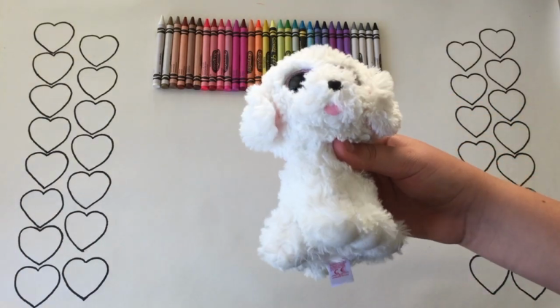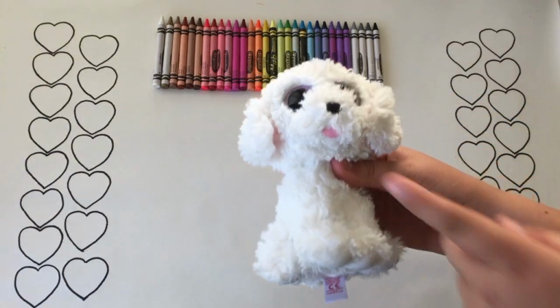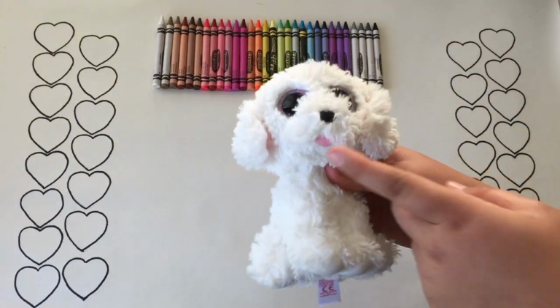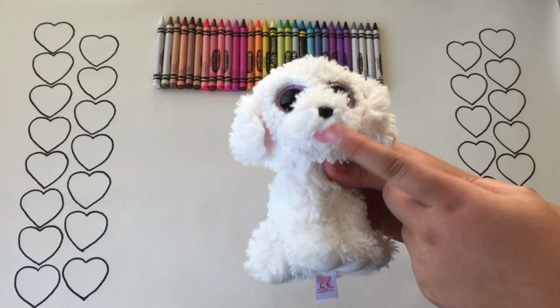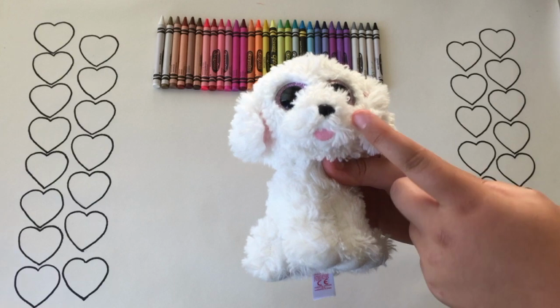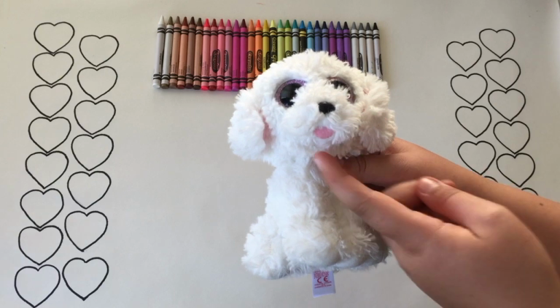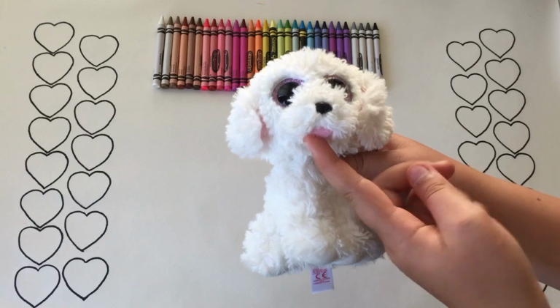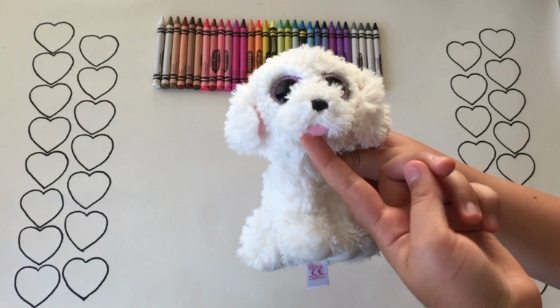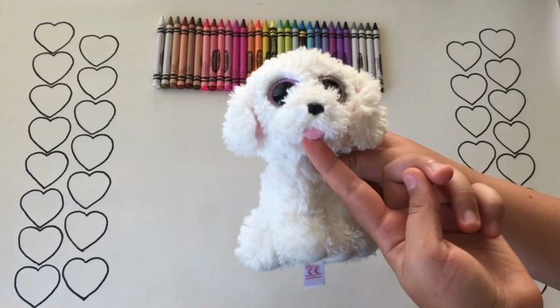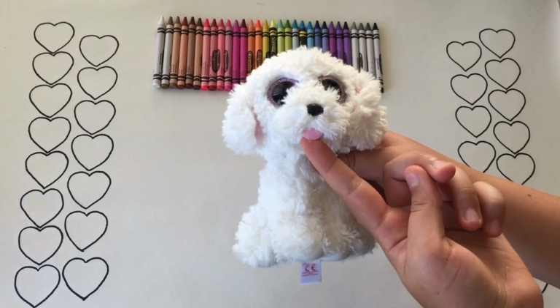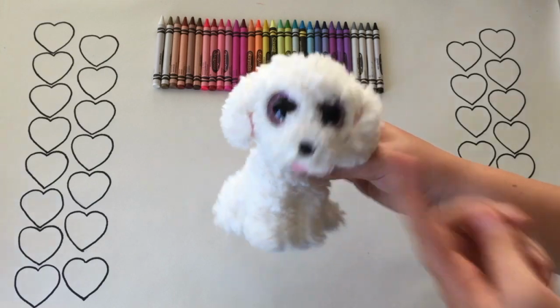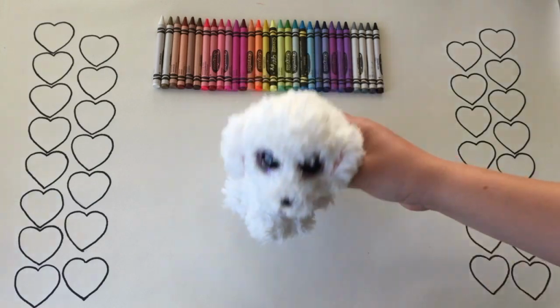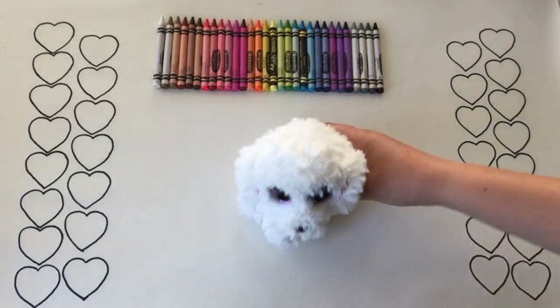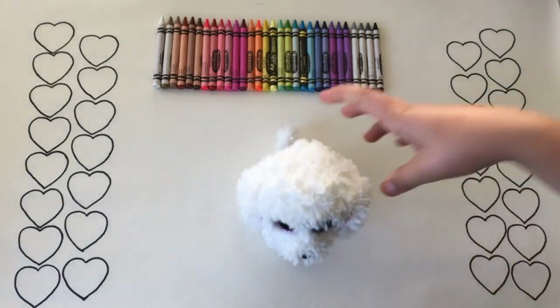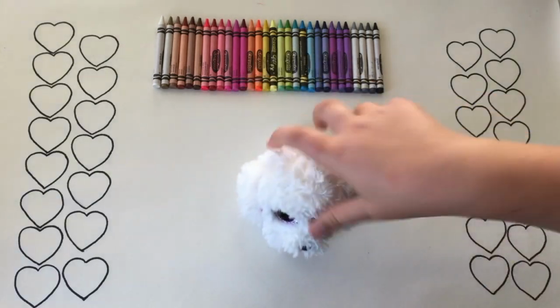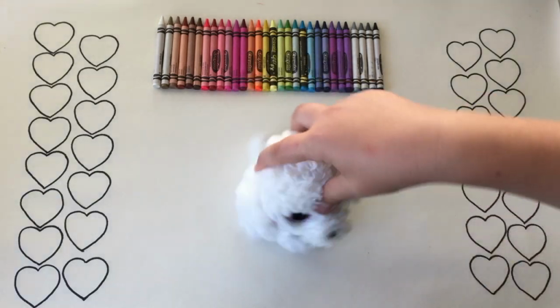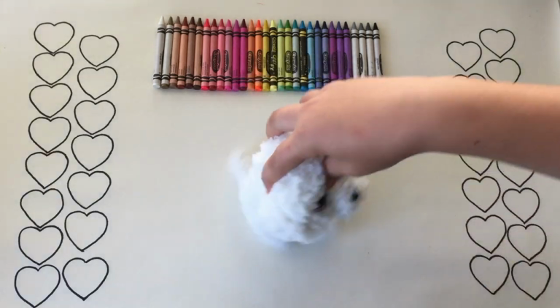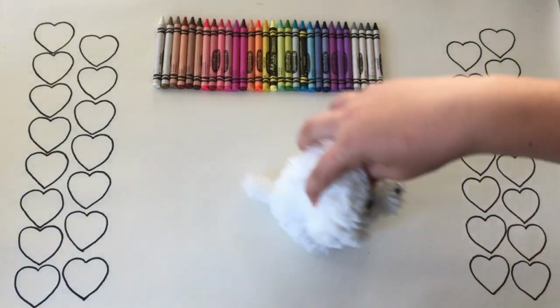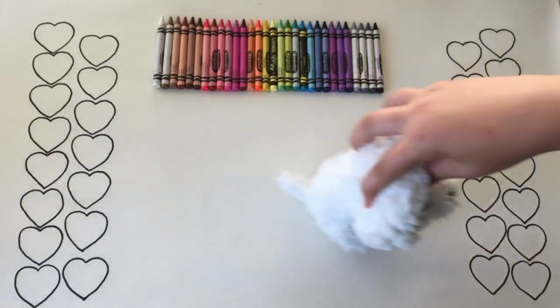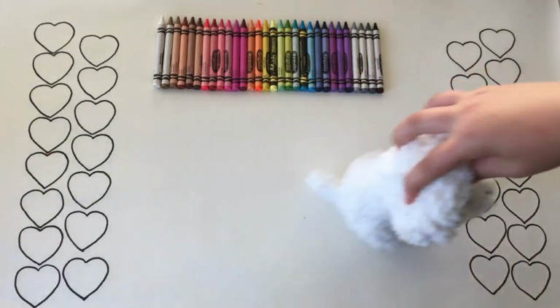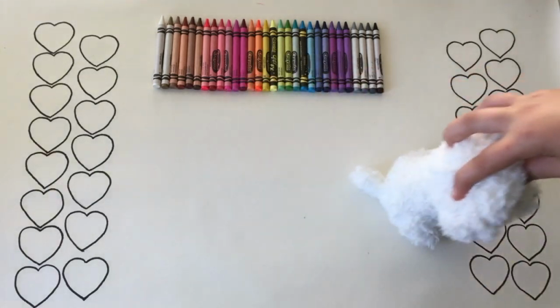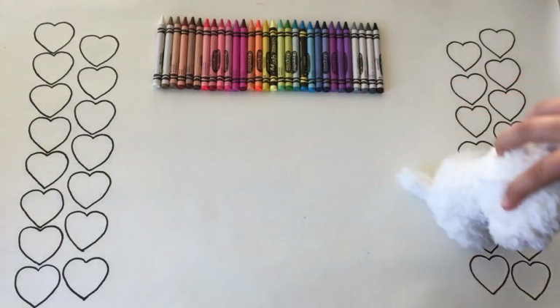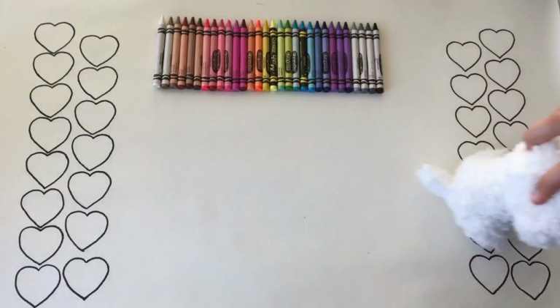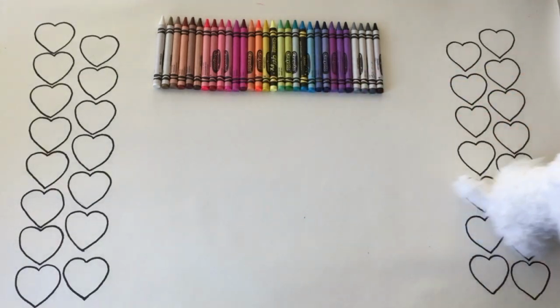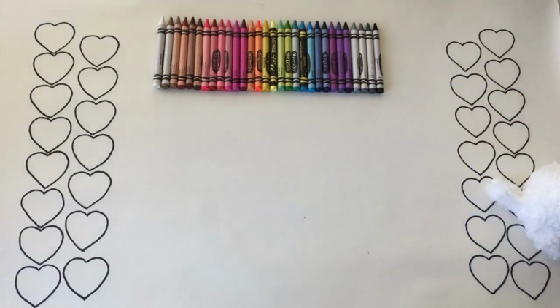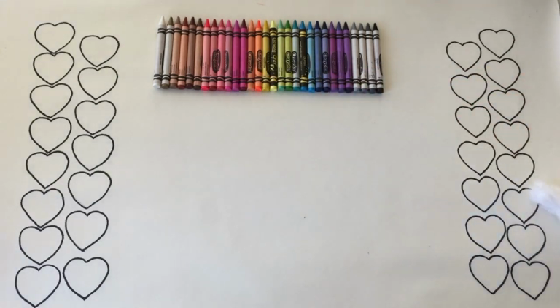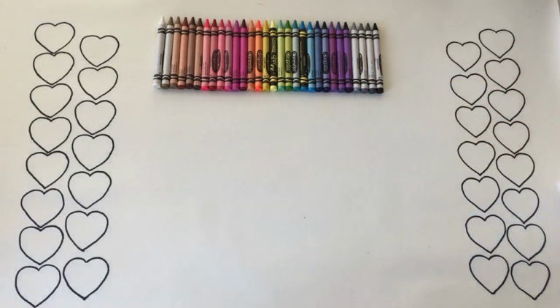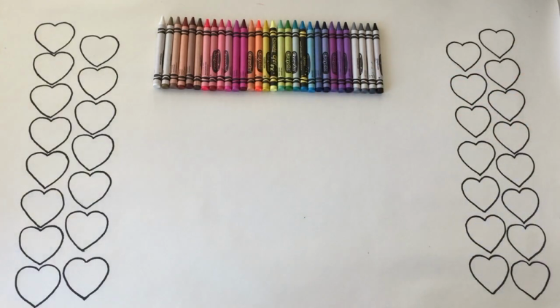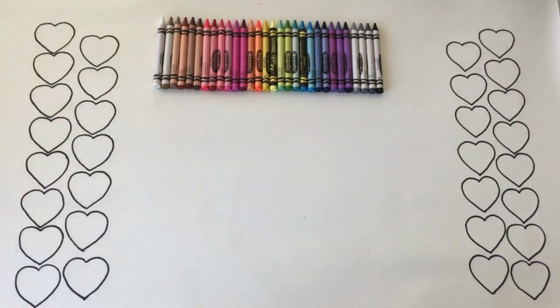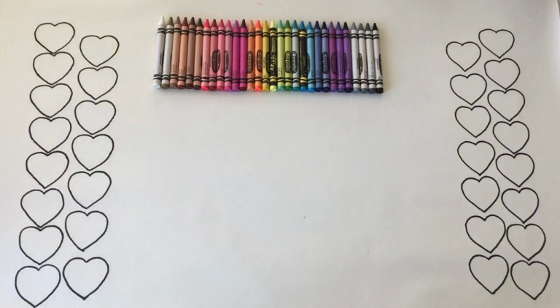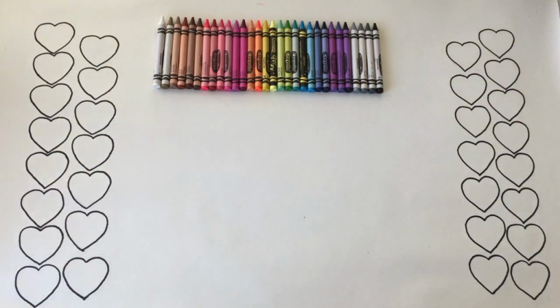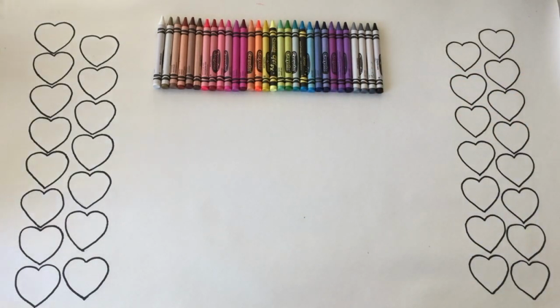Her eyes and her tongue are pink. That's about it!